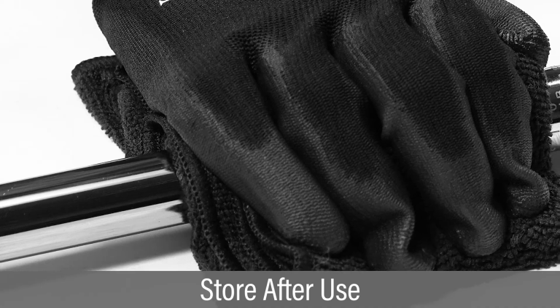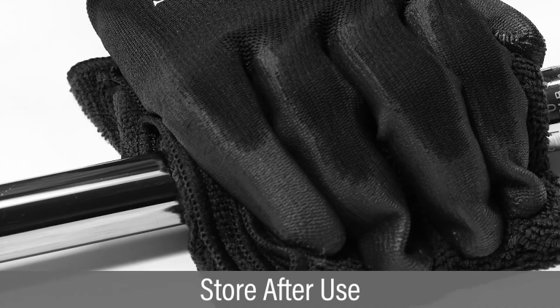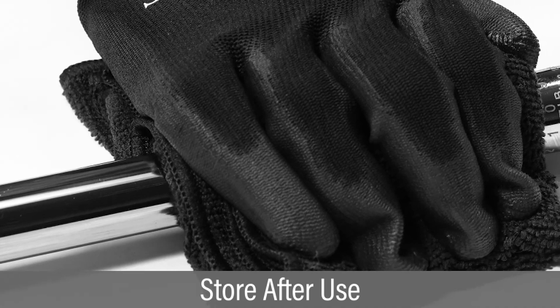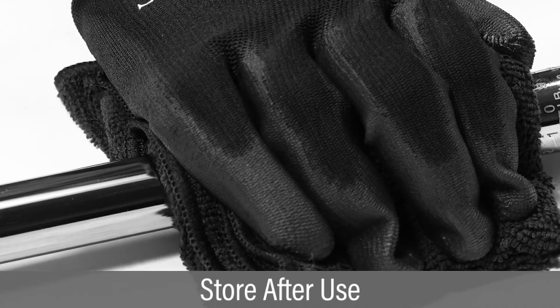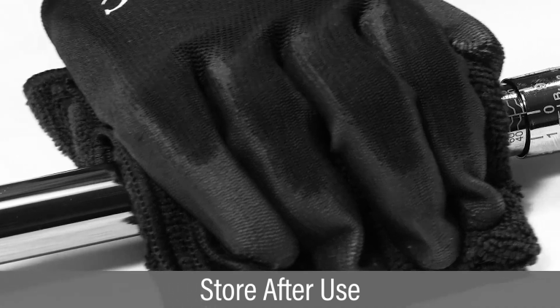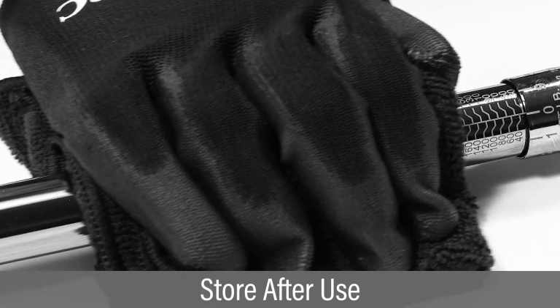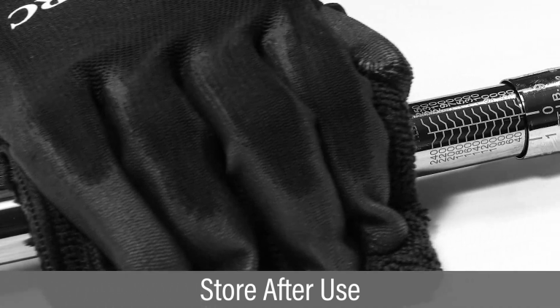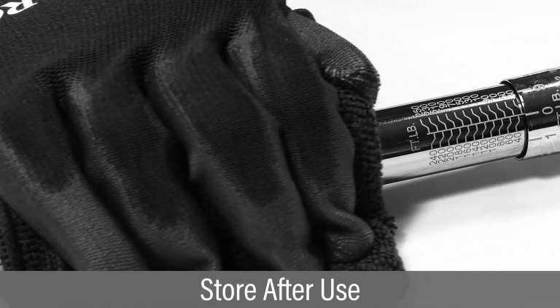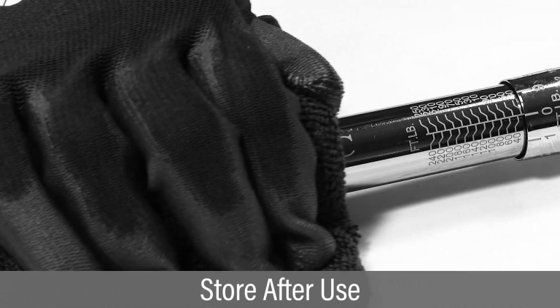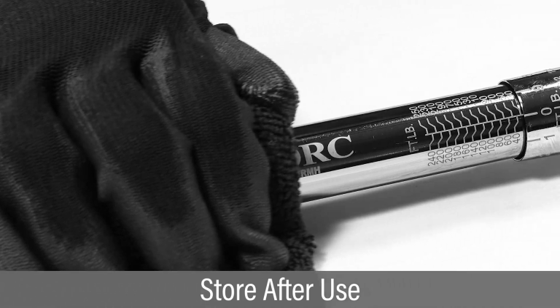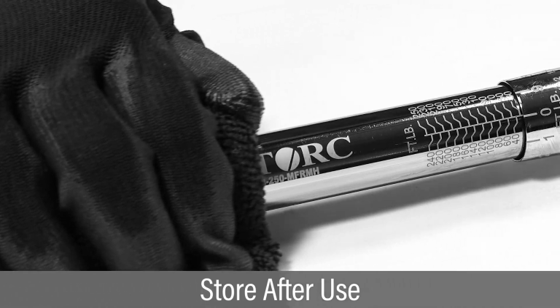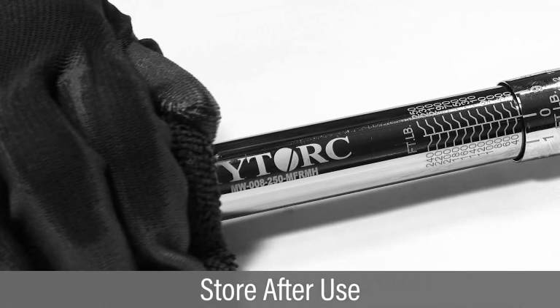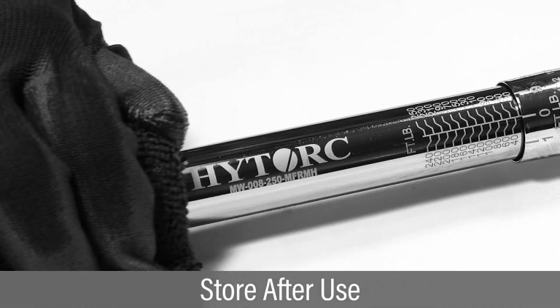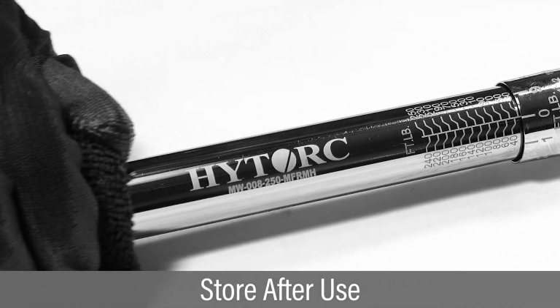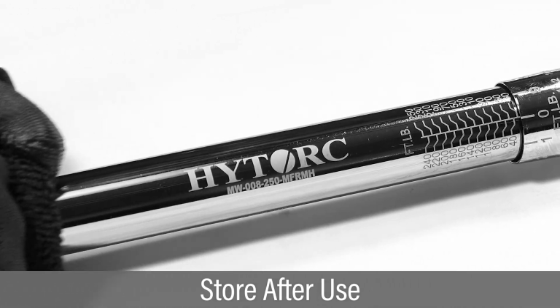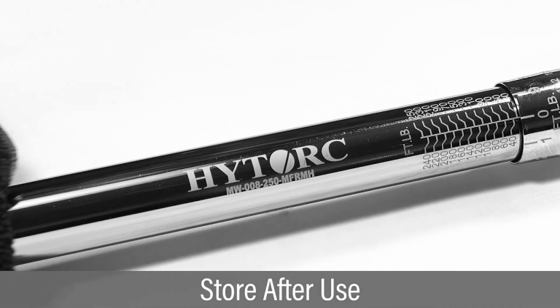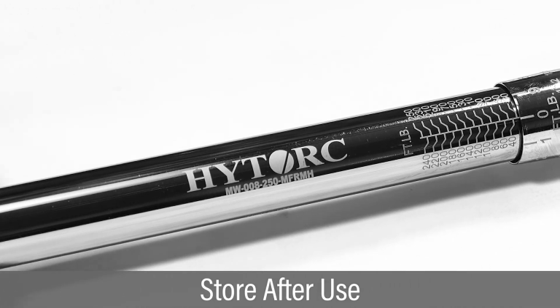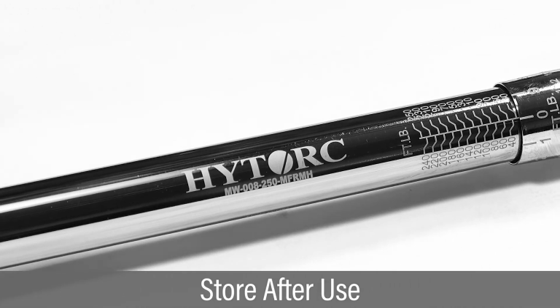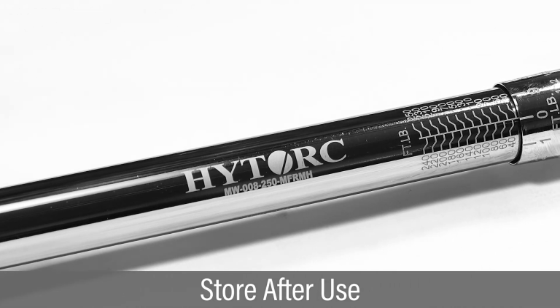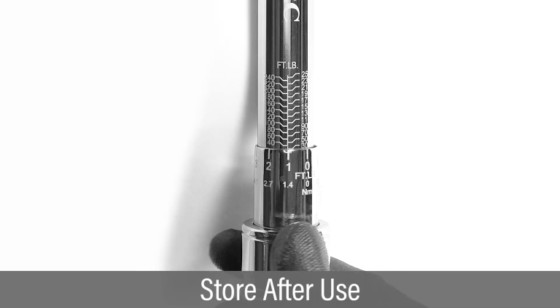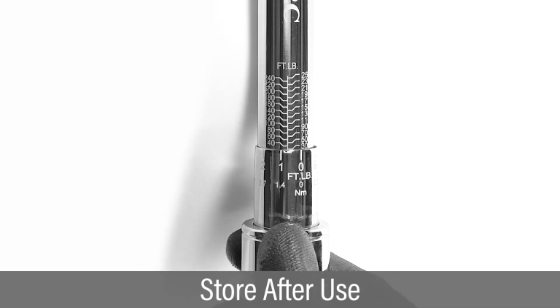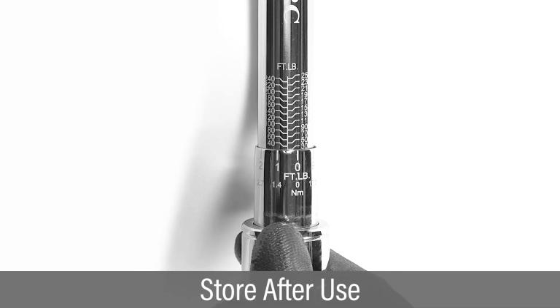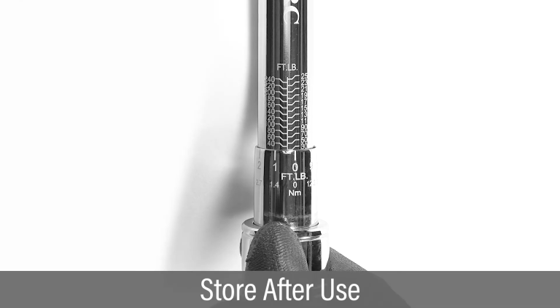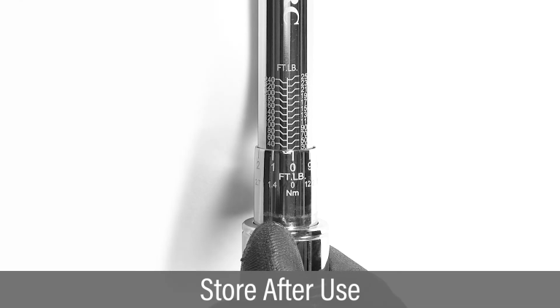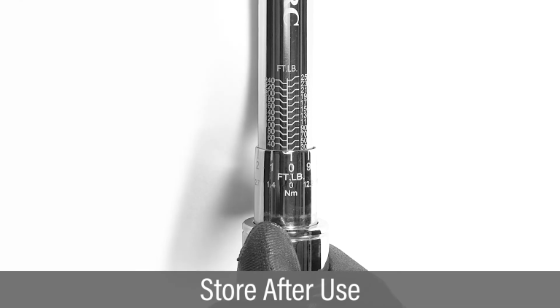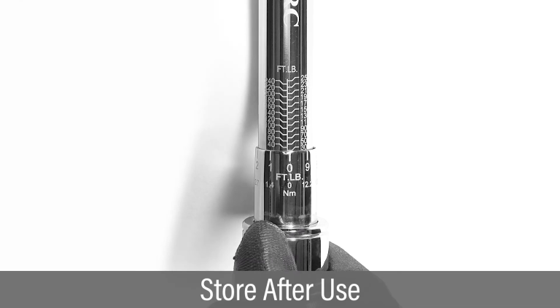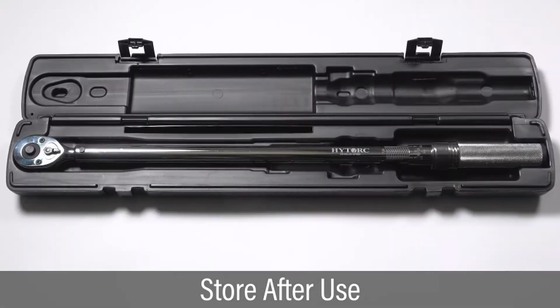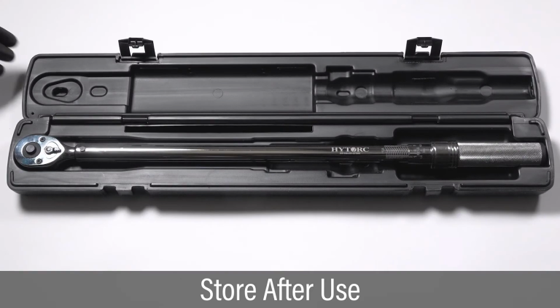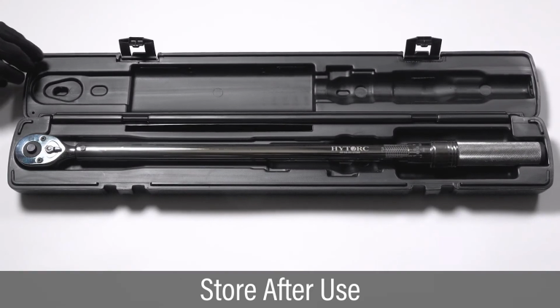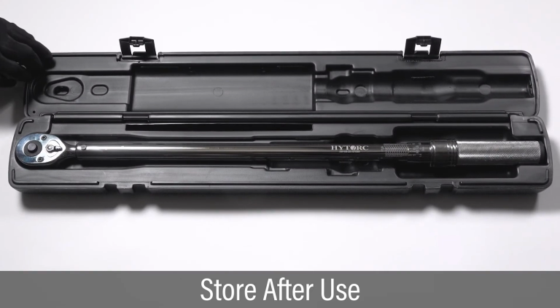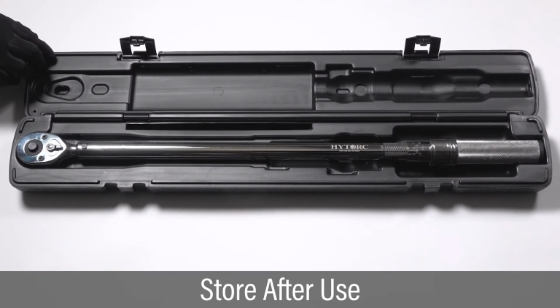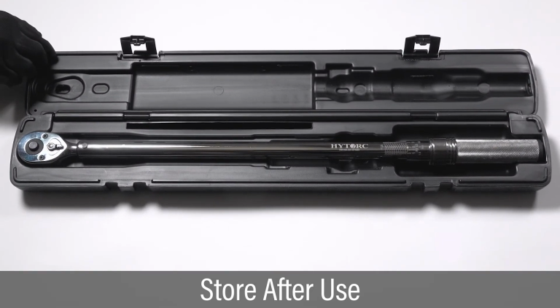When complete, wipe down the tool, reset it to the lowest torque setting, and store in the case.